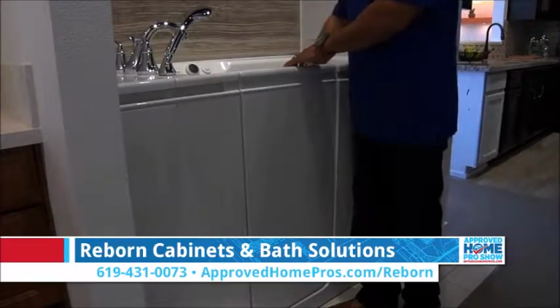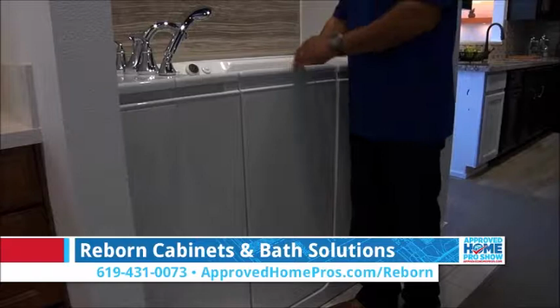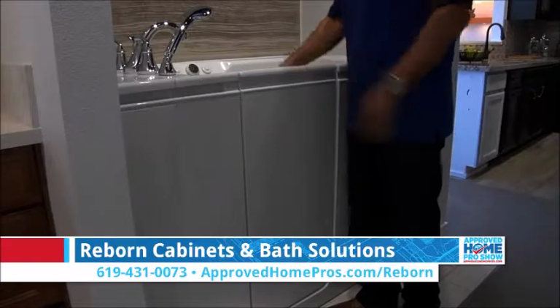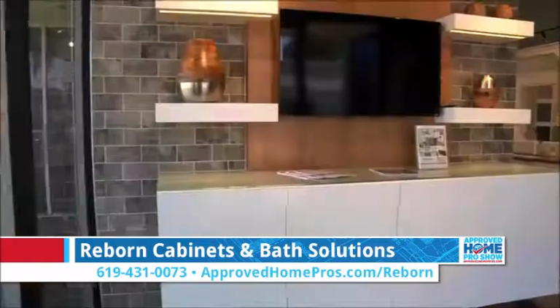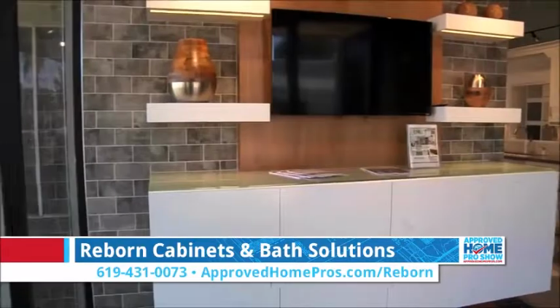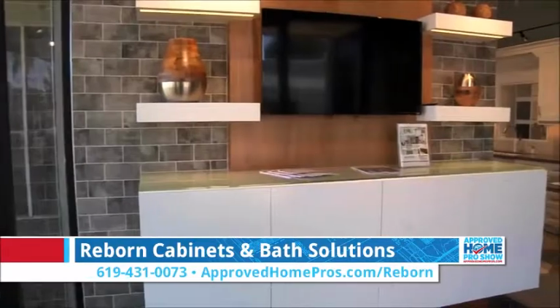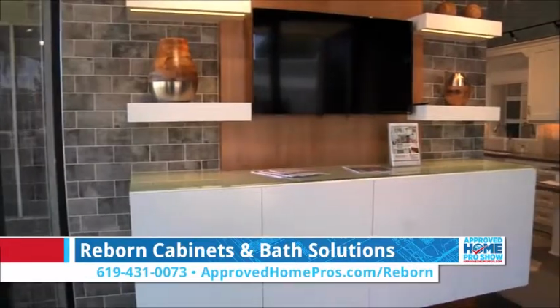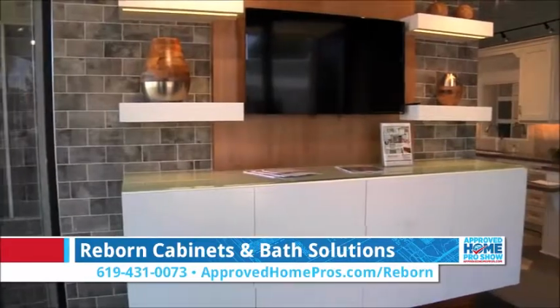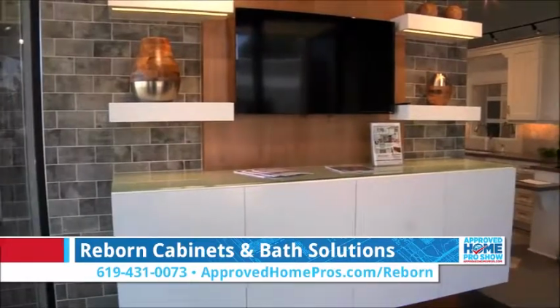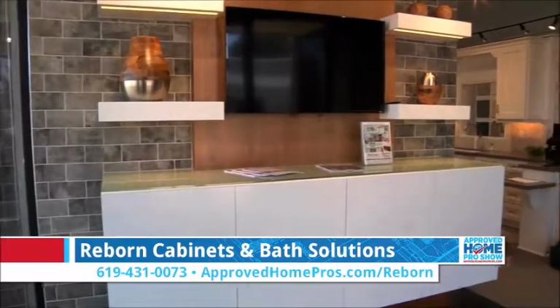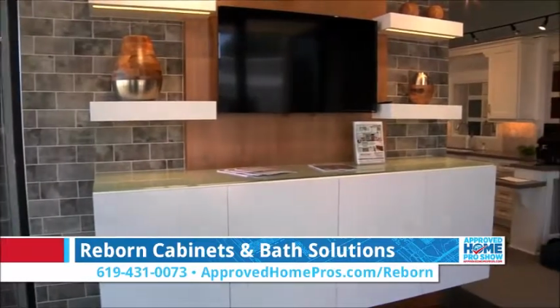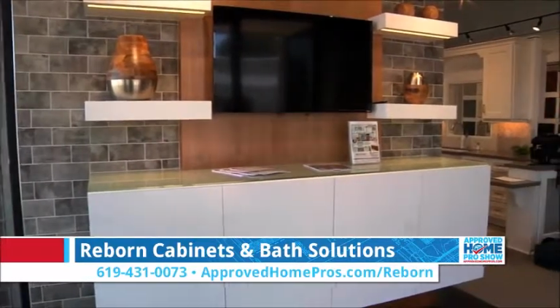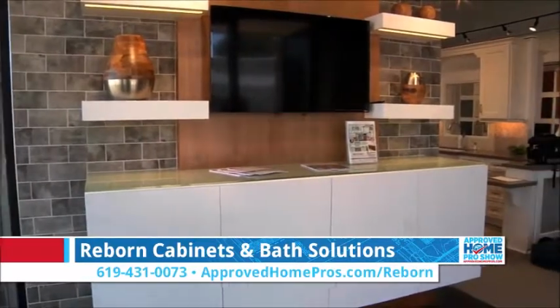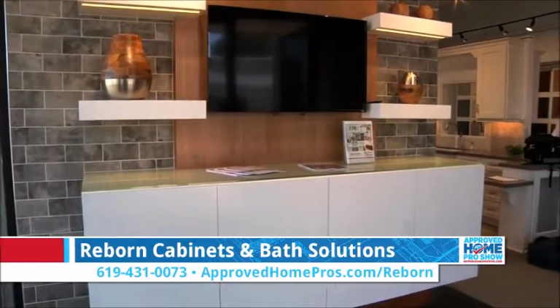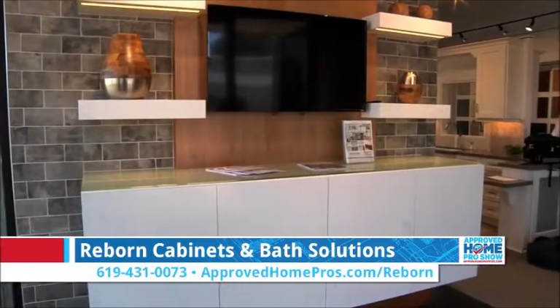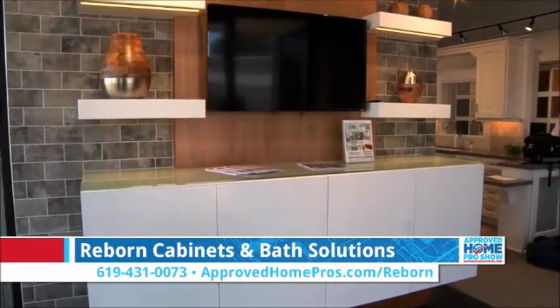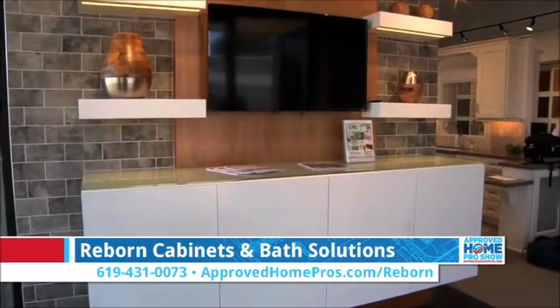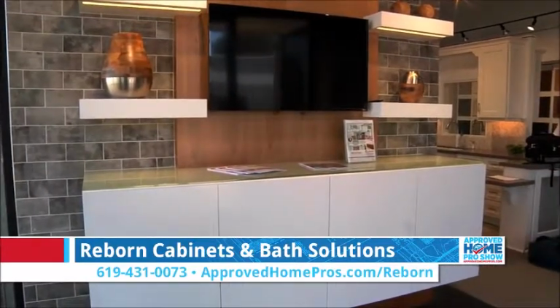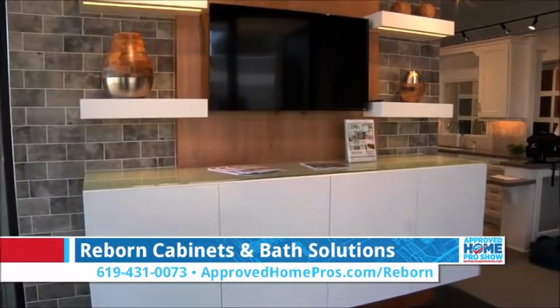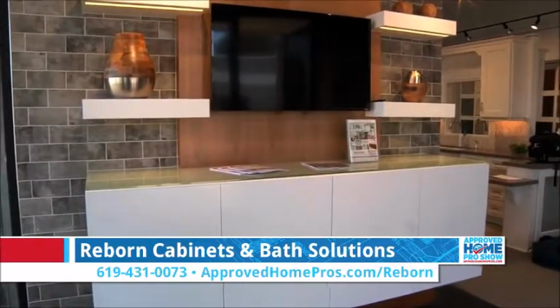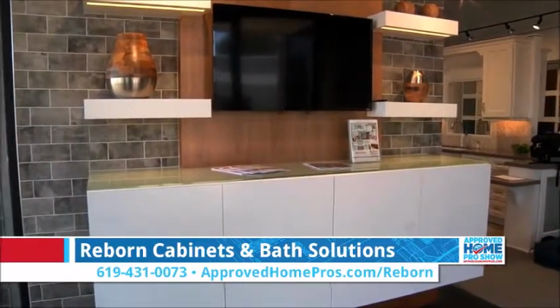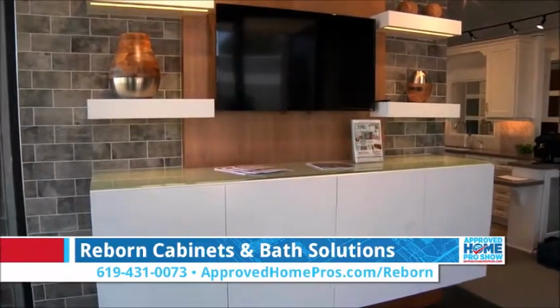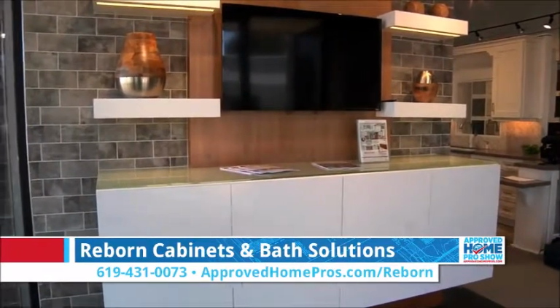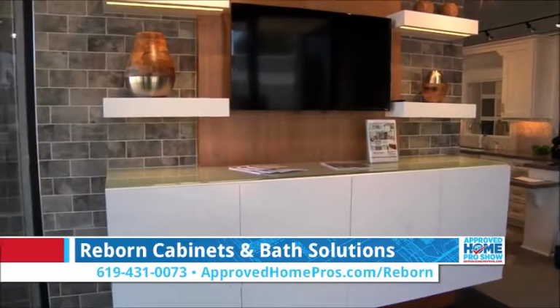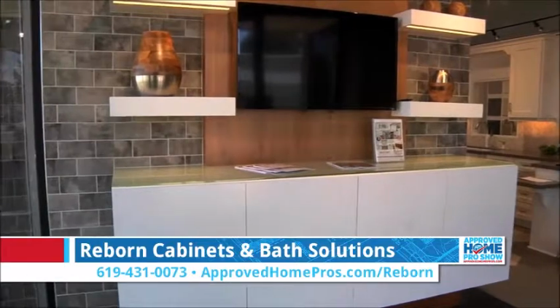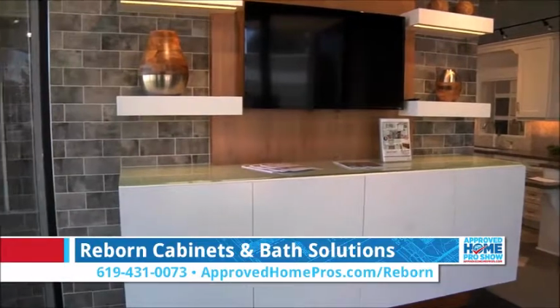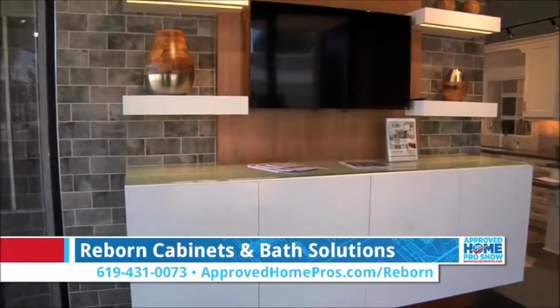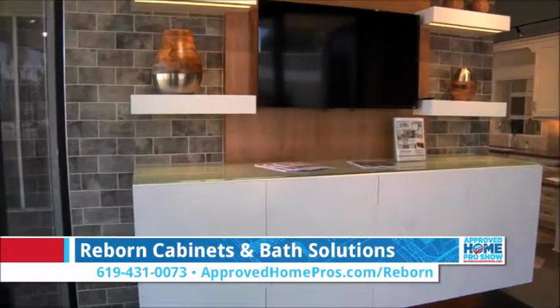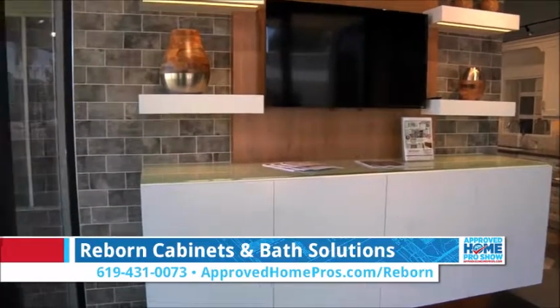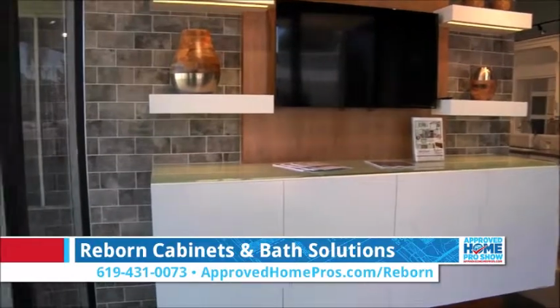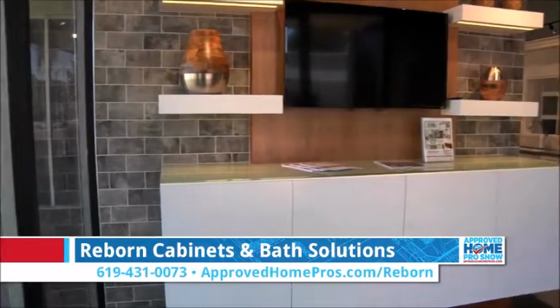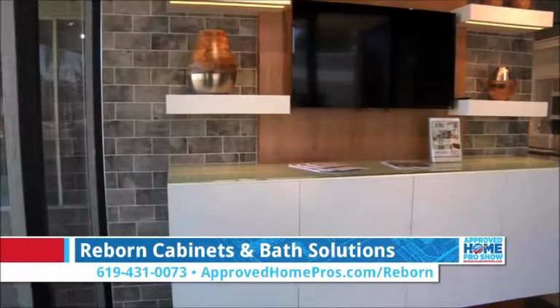In addition, we offer custom entertainment centers. No matter what your space is or what your design is, you can see it all here in our Reborn cabinet showroom.